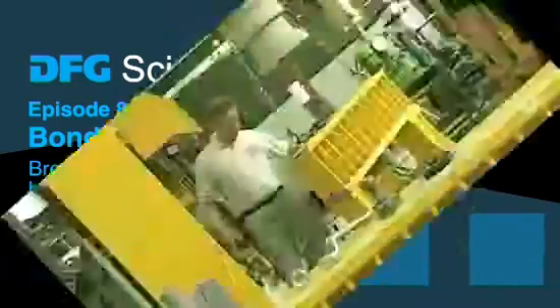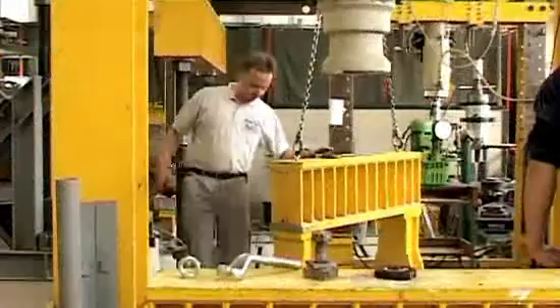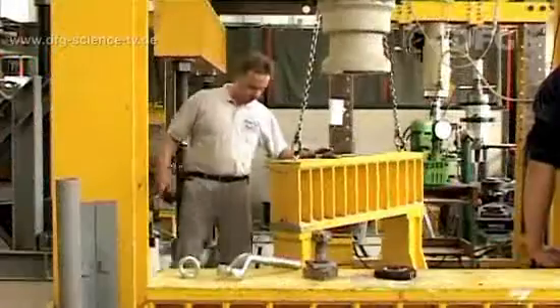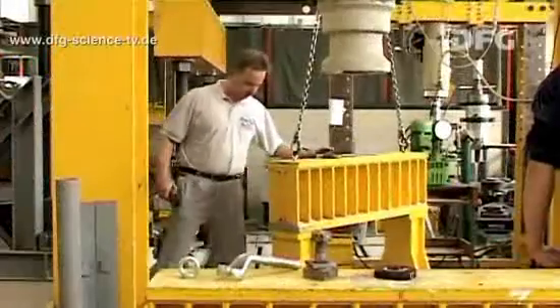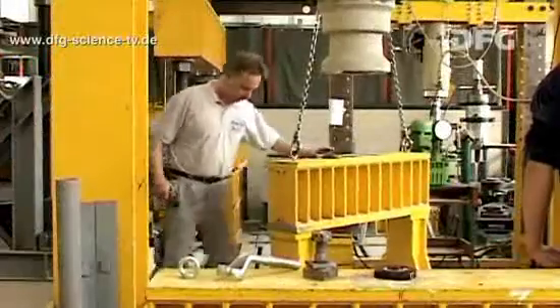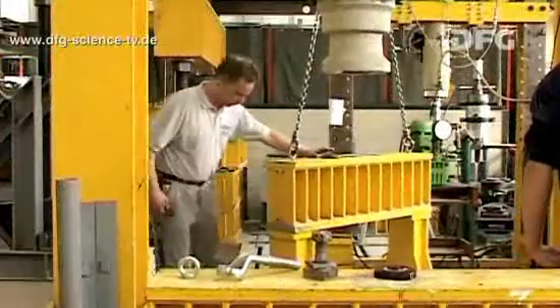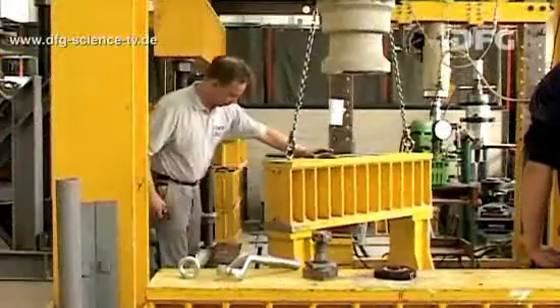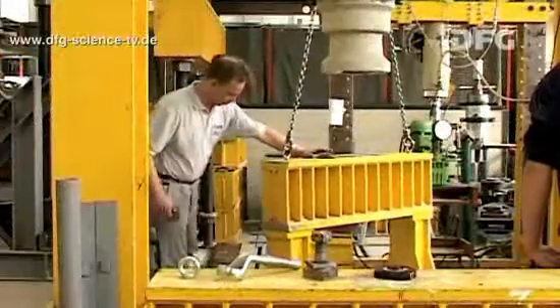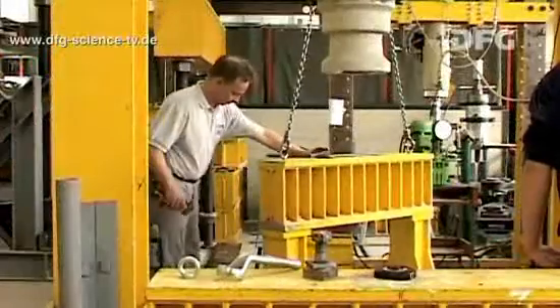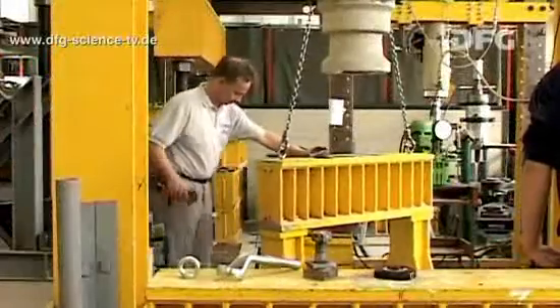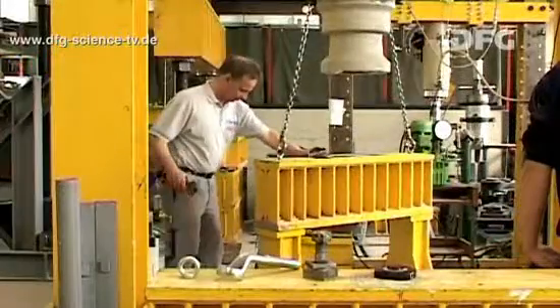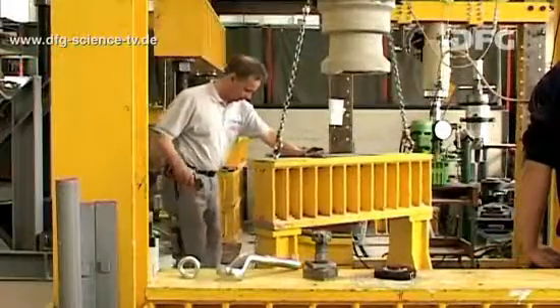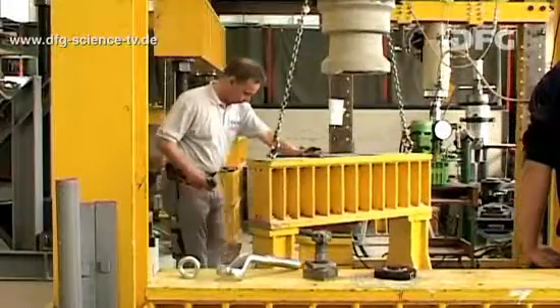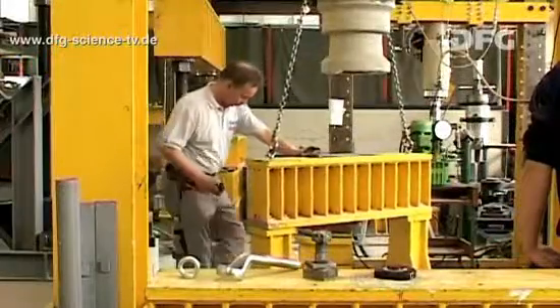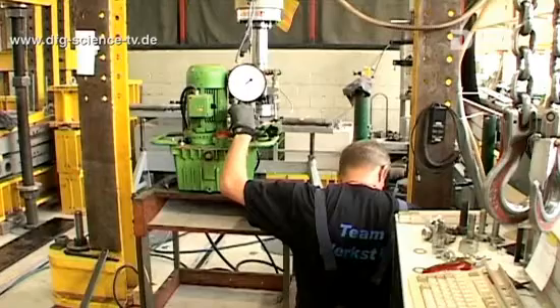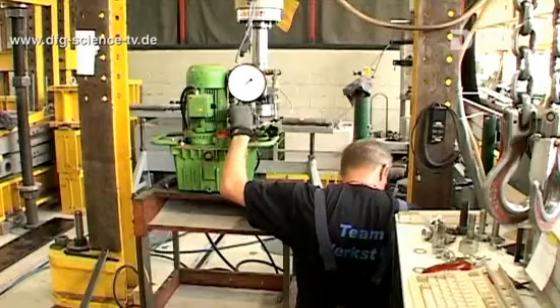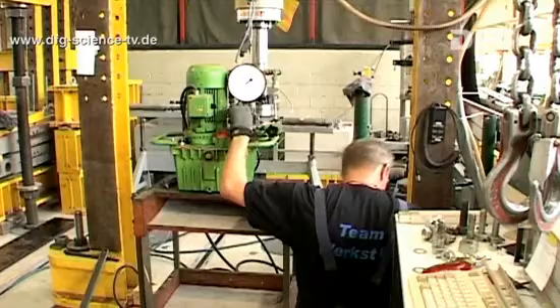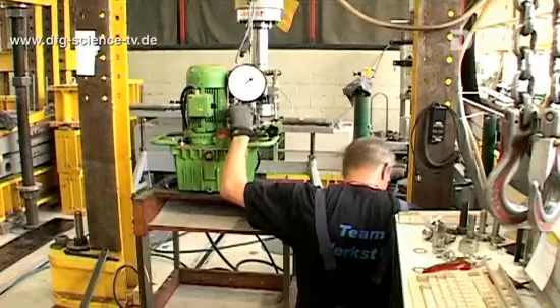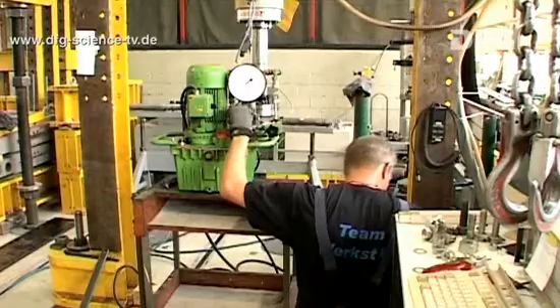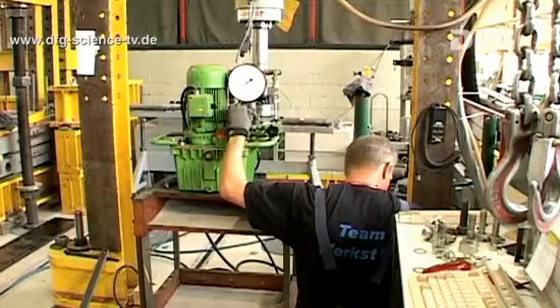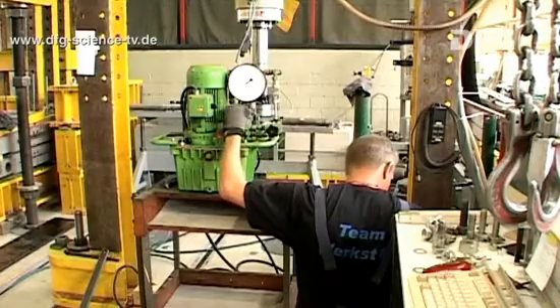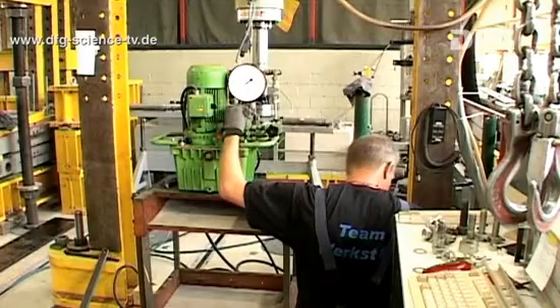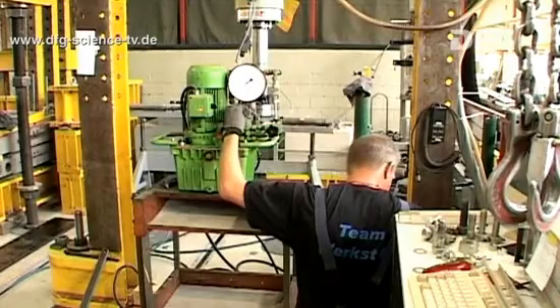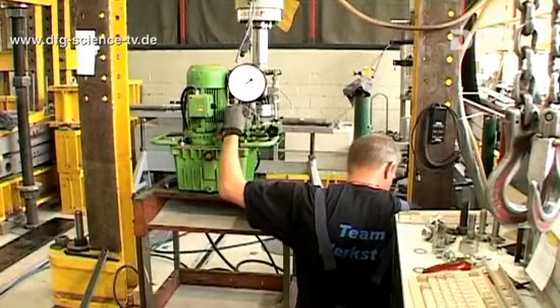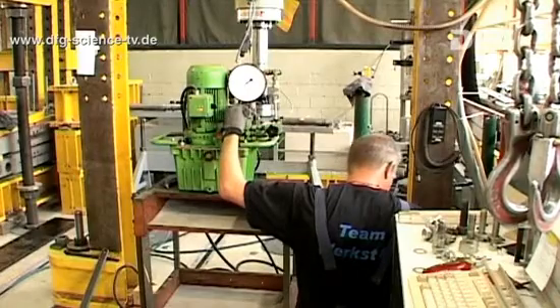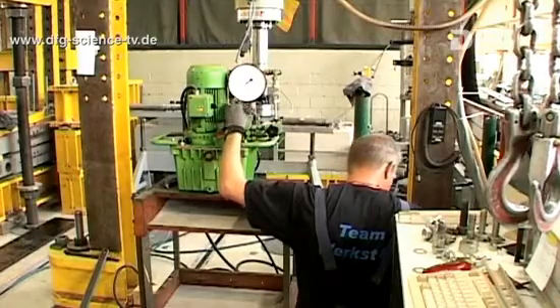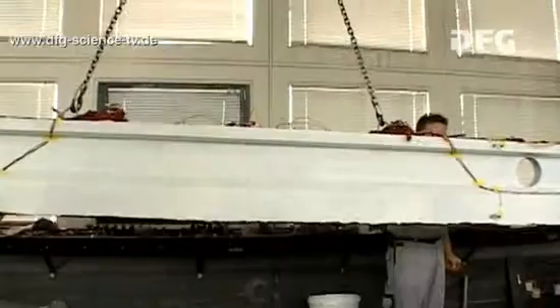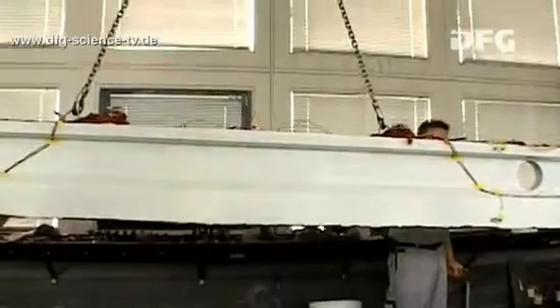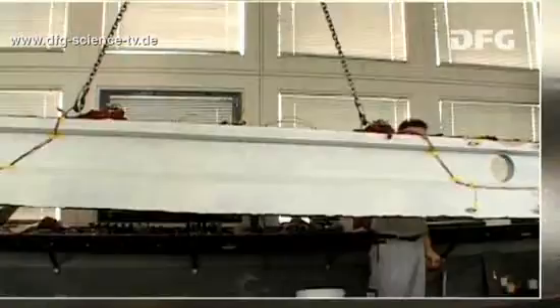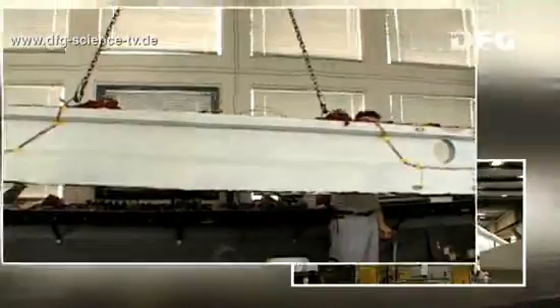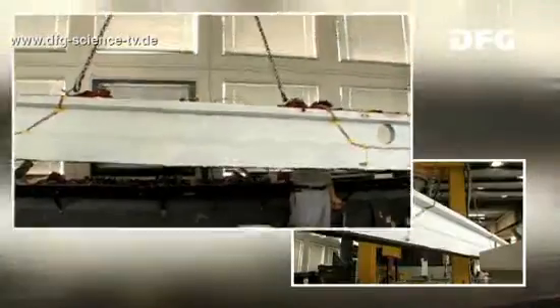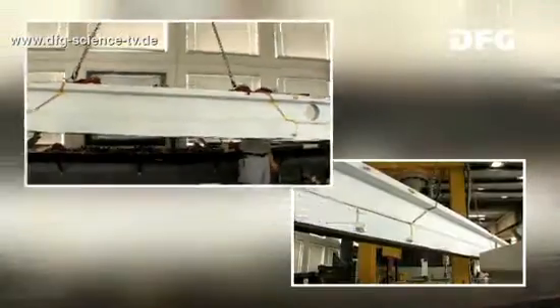The day that everyone's been waiting for has arrived. Today we'll finally see how much load the beam can bear.